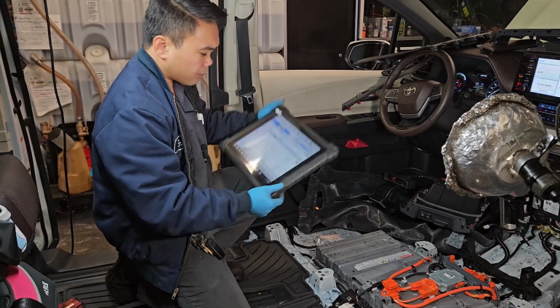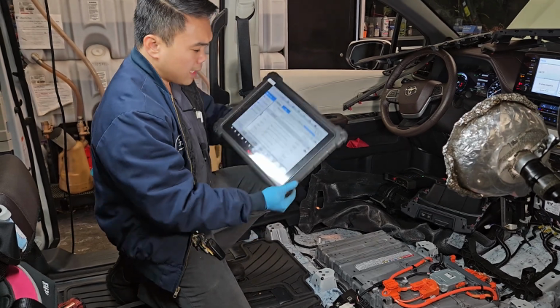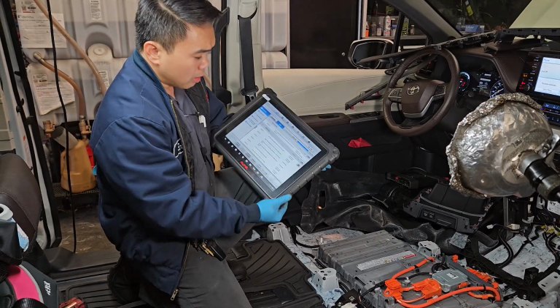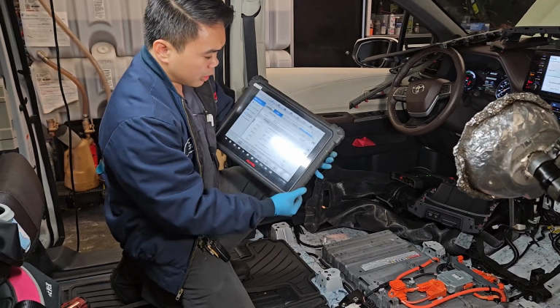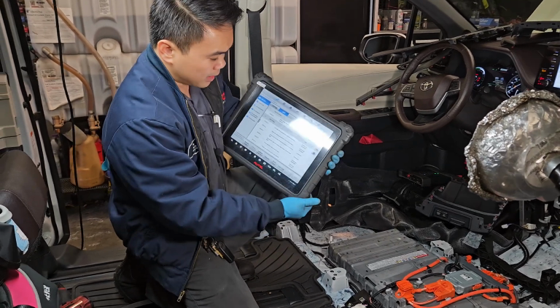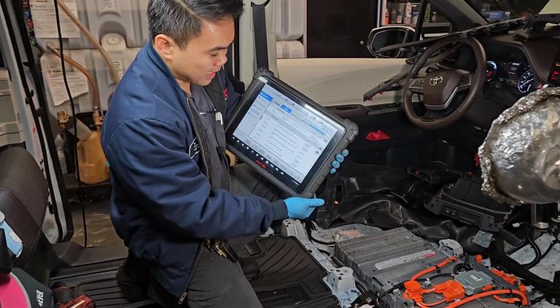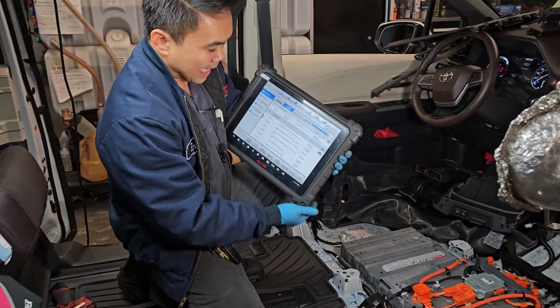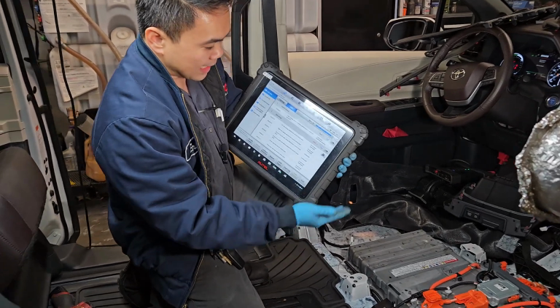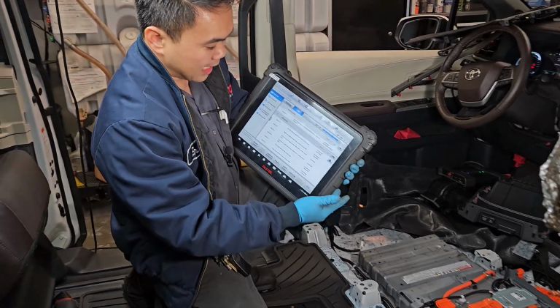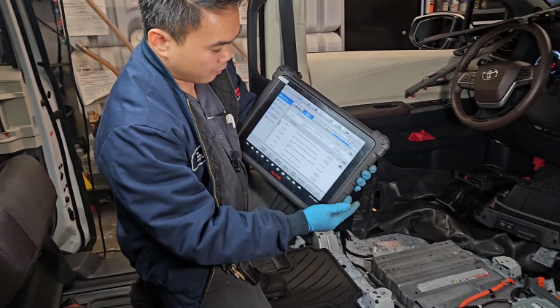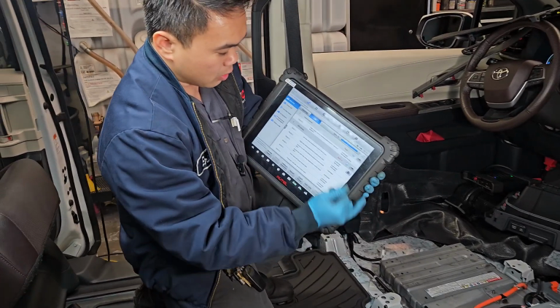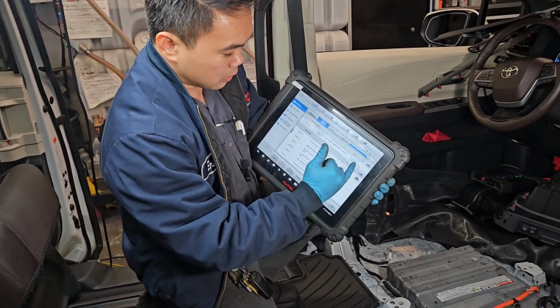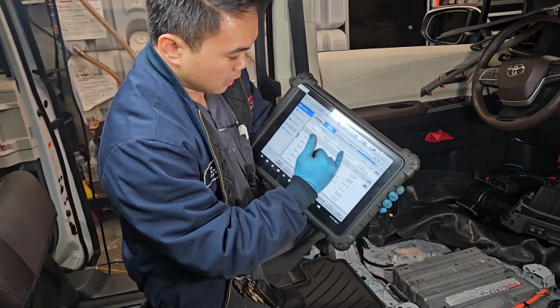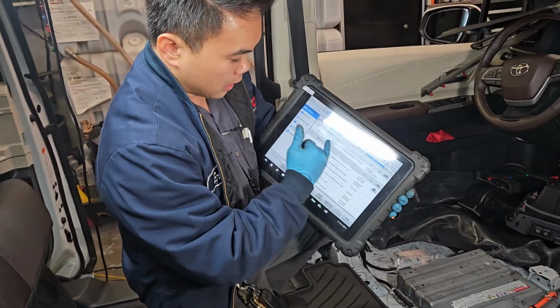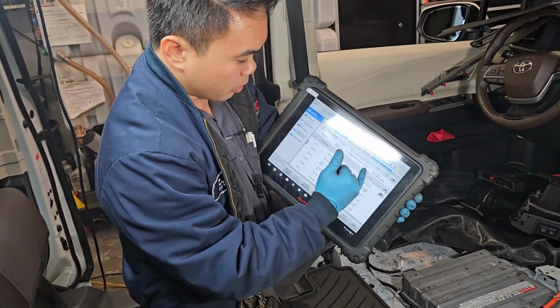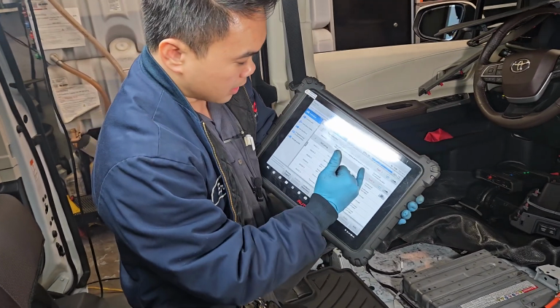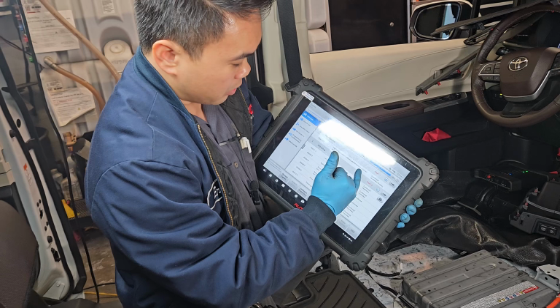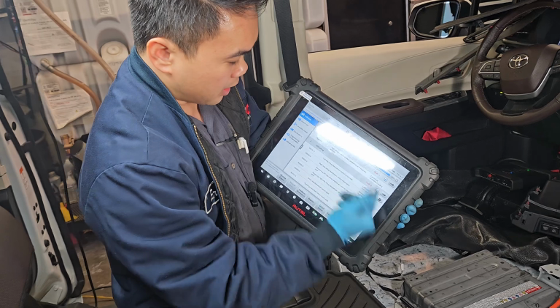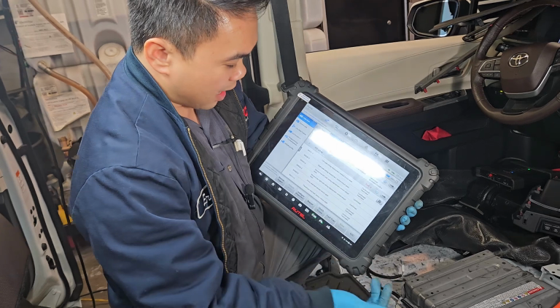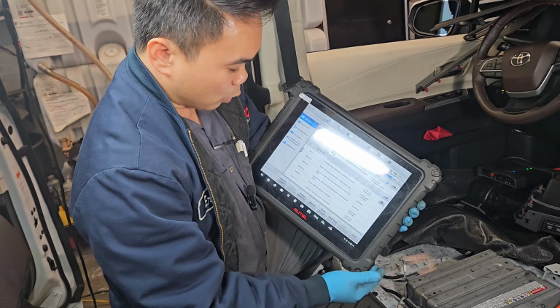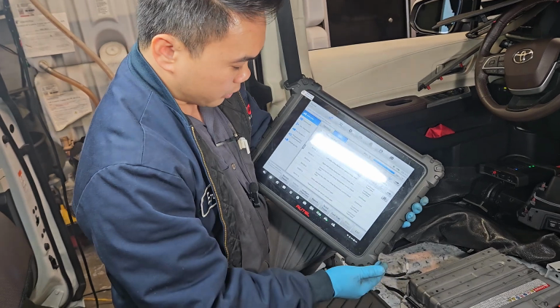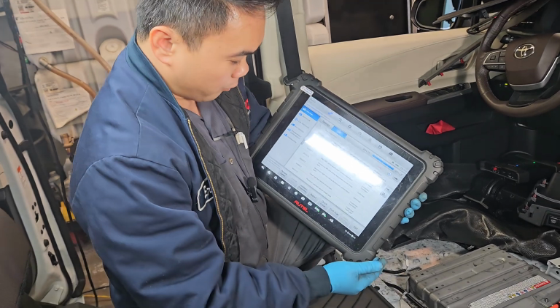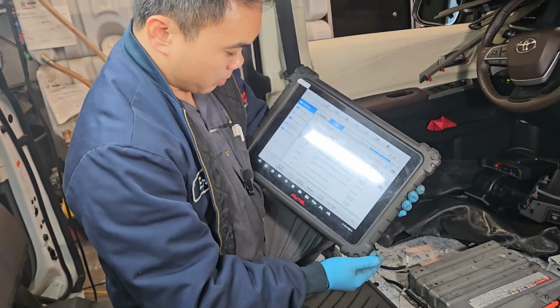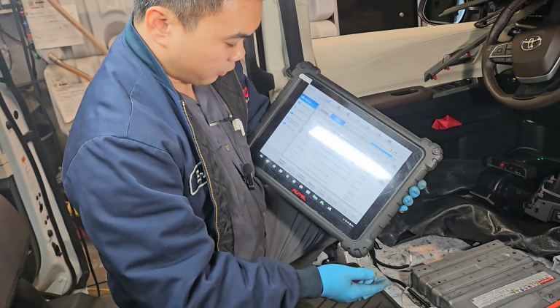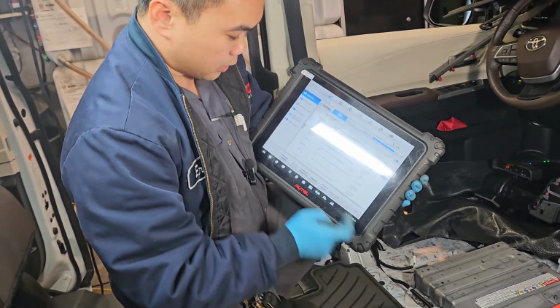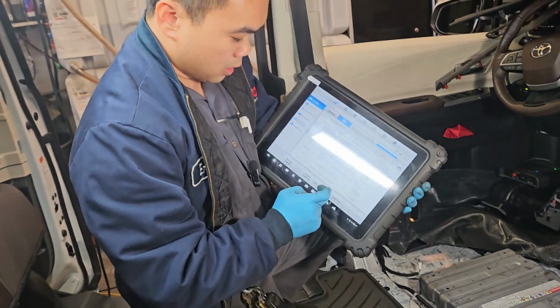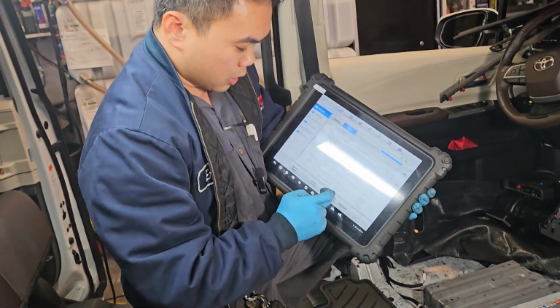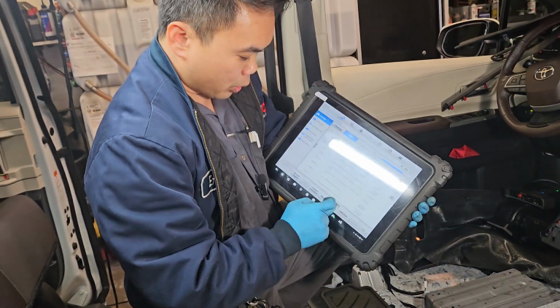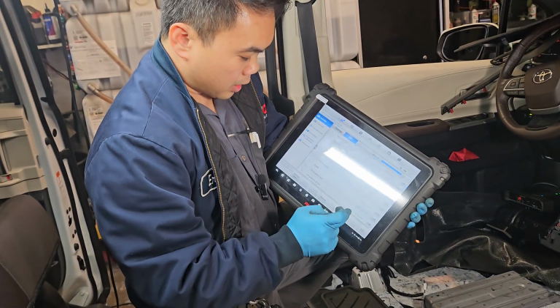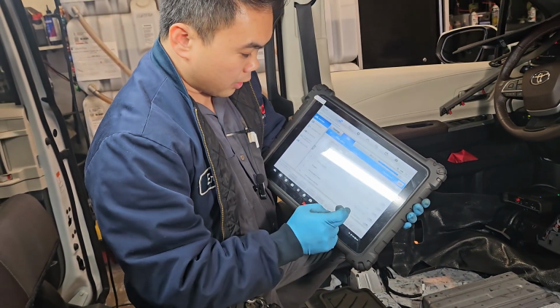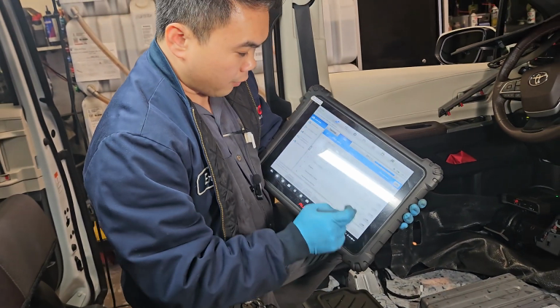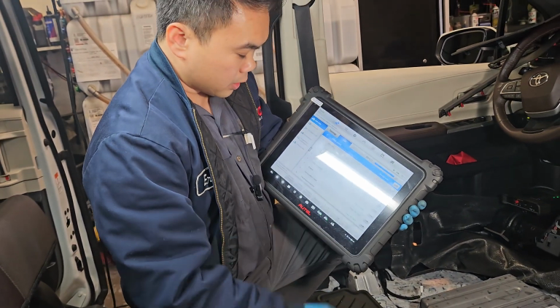As you can see, I scanned the vehicle and it's showing us there's a high voltage performance fault, so we're going to clear the fault.